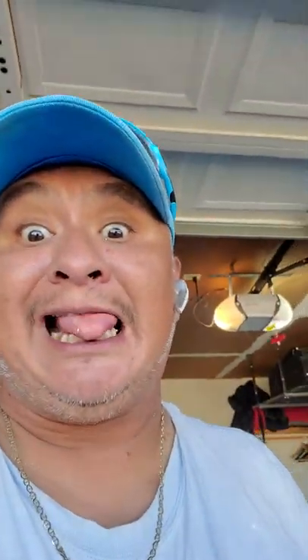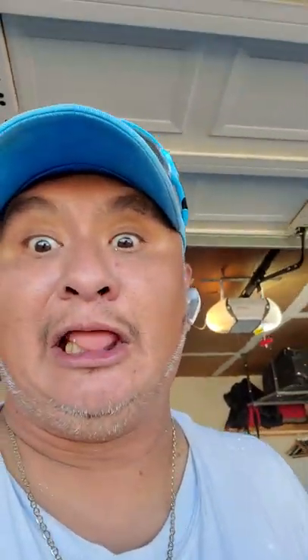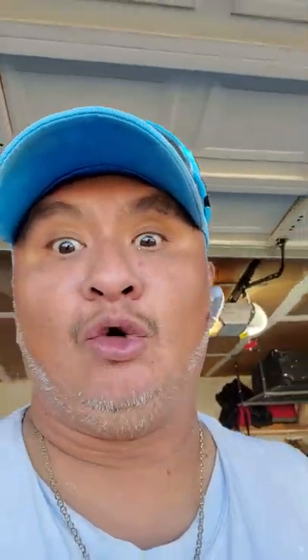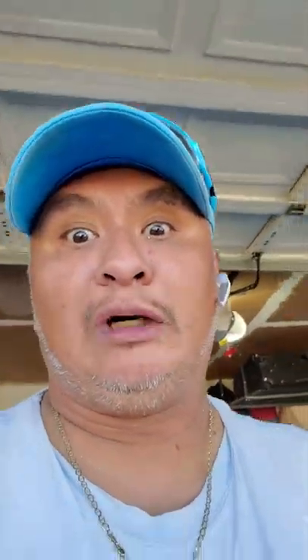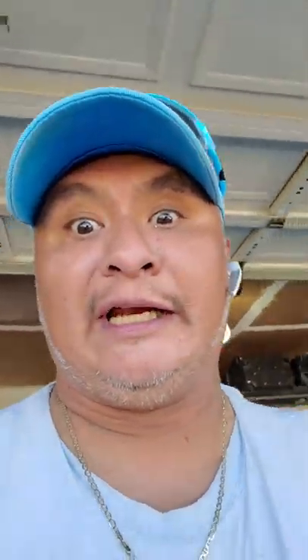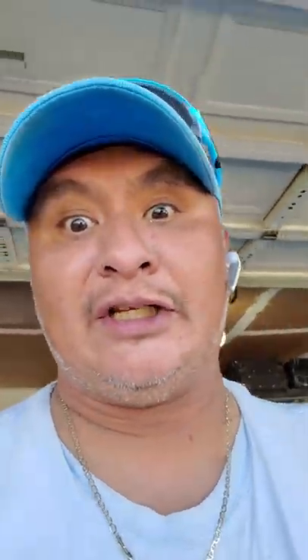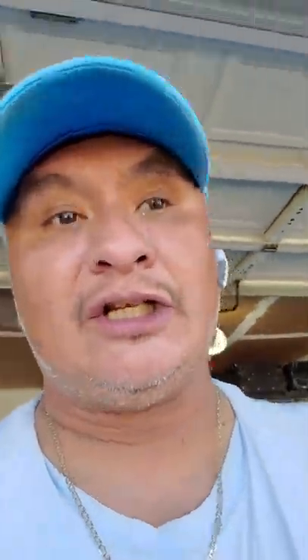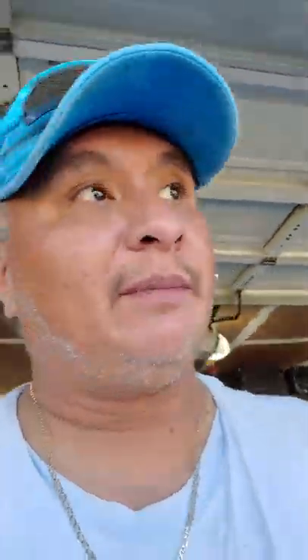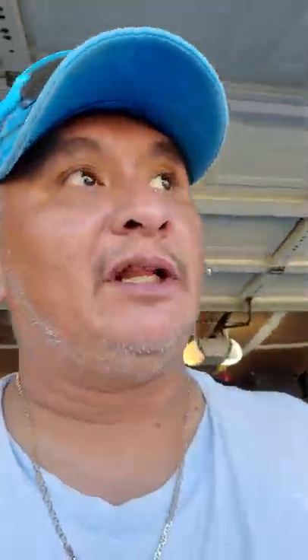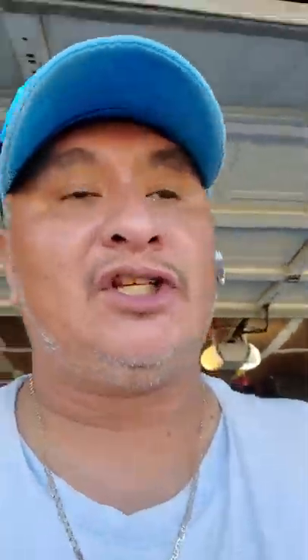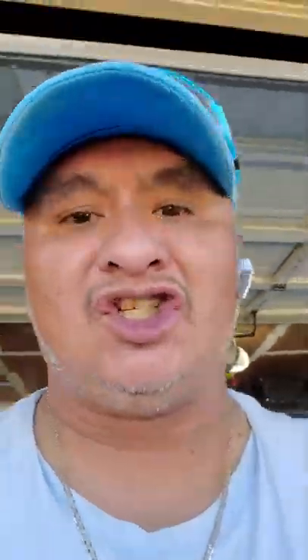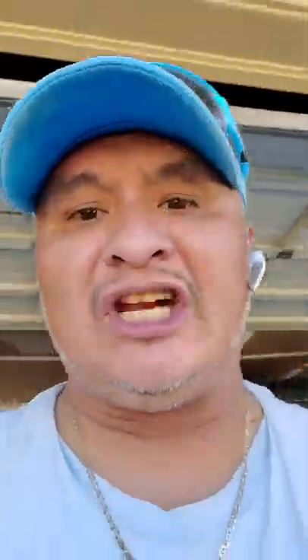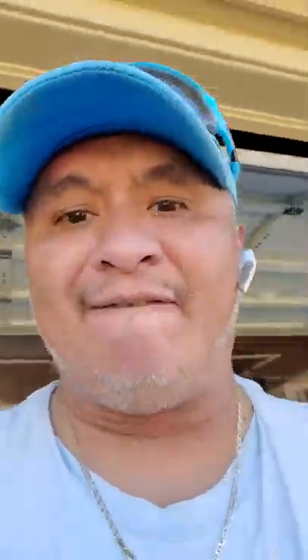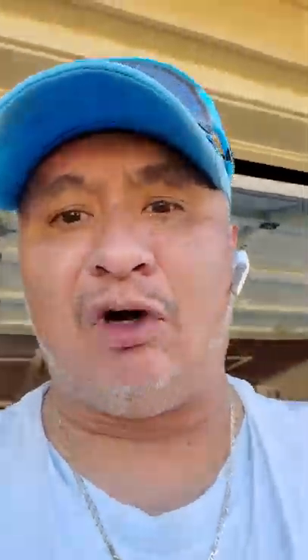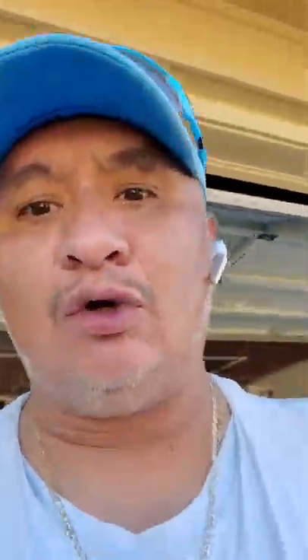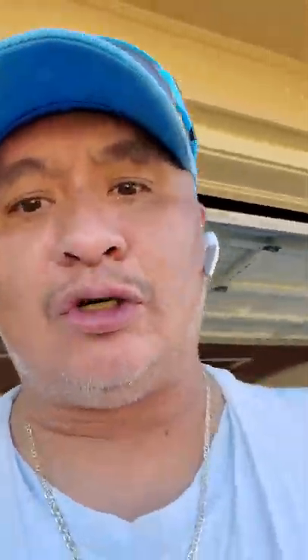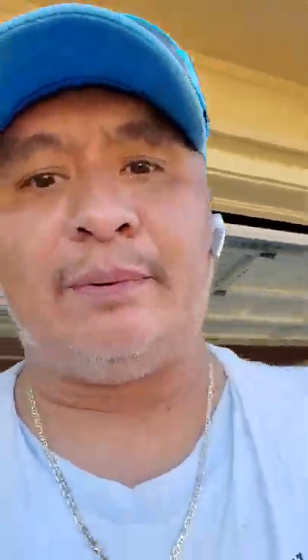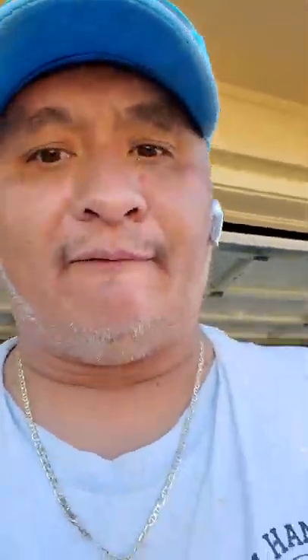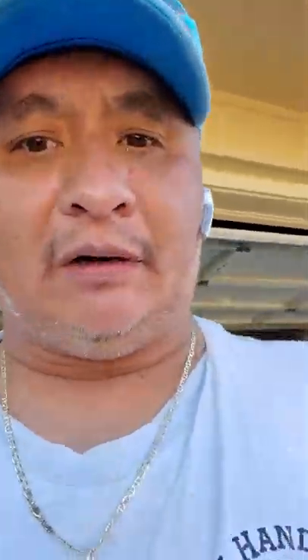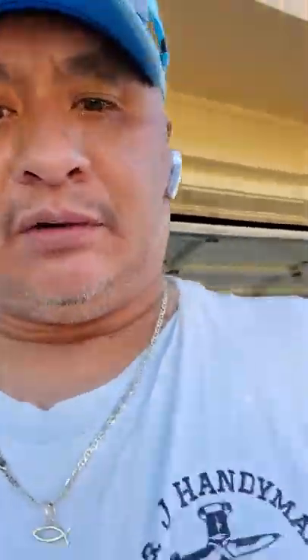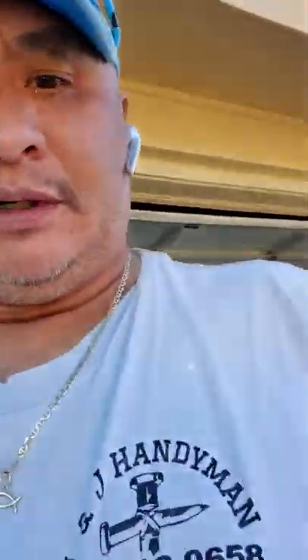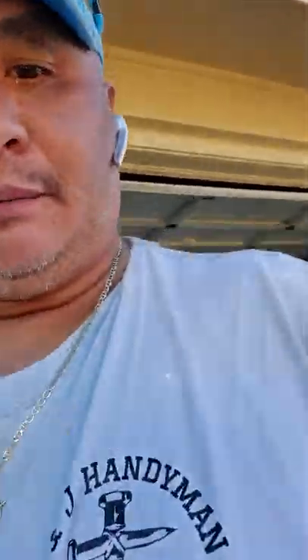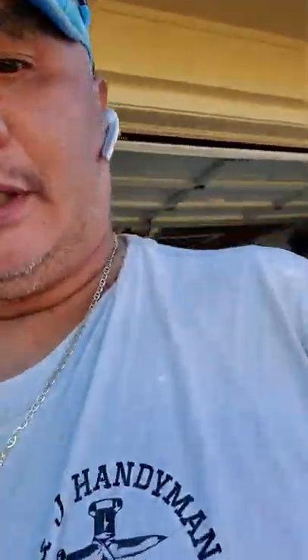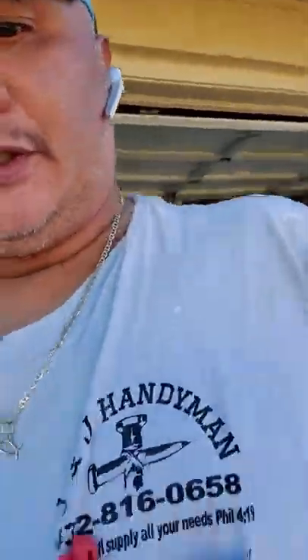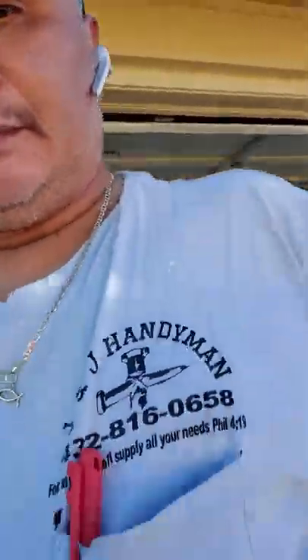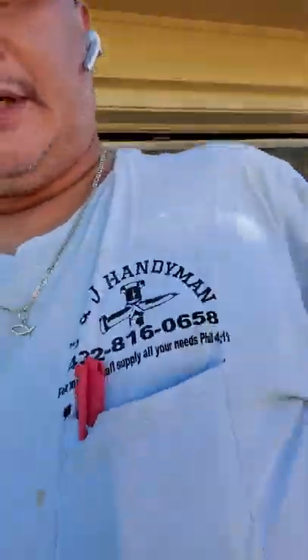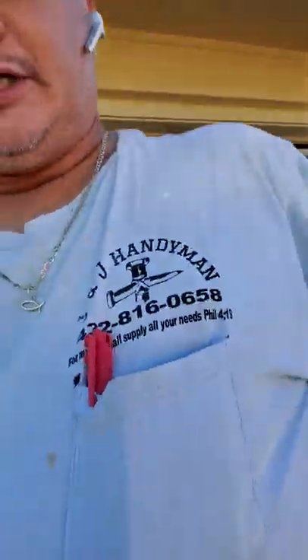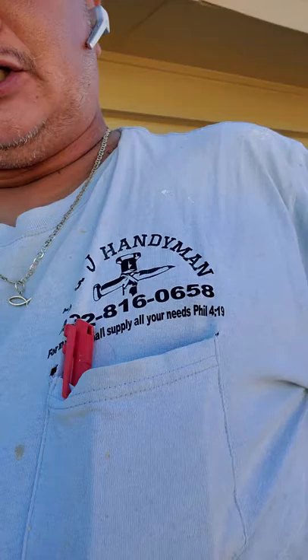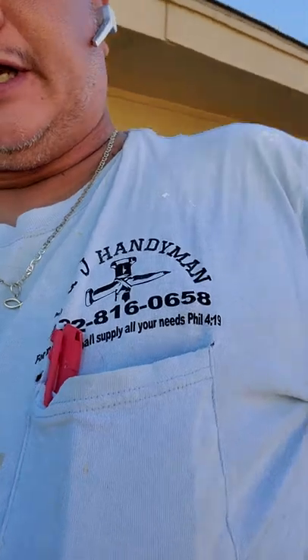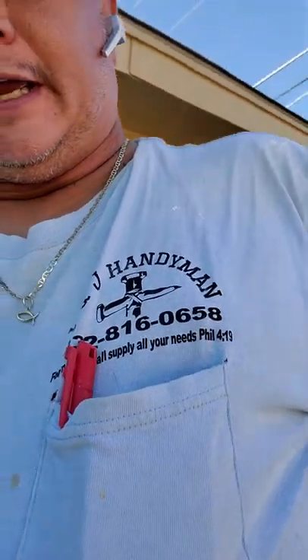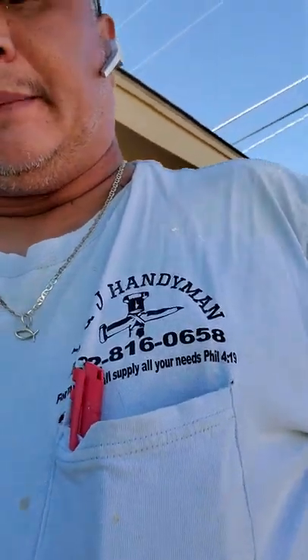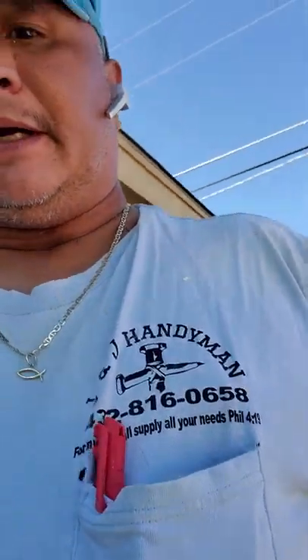Hello ladies and gentlemen, this is J-Flow Triple Four, brought to you by J&J Handyman.